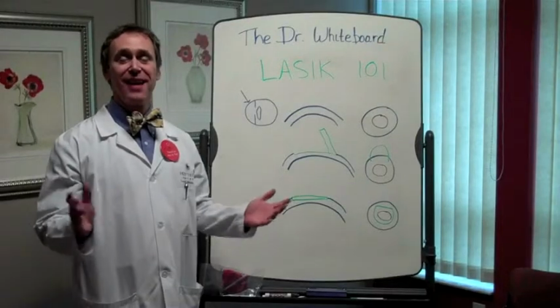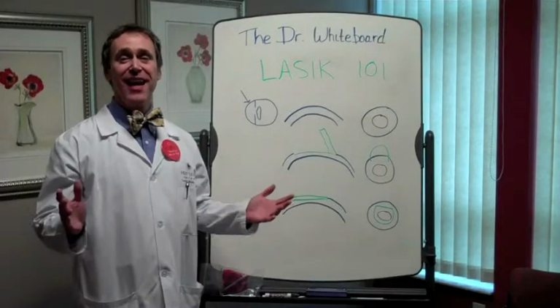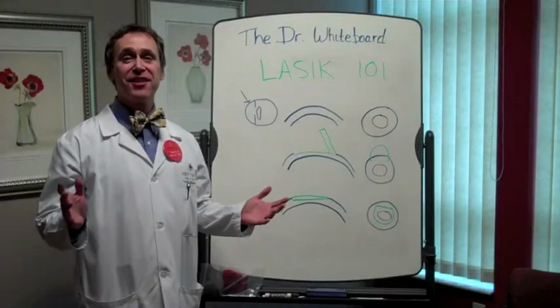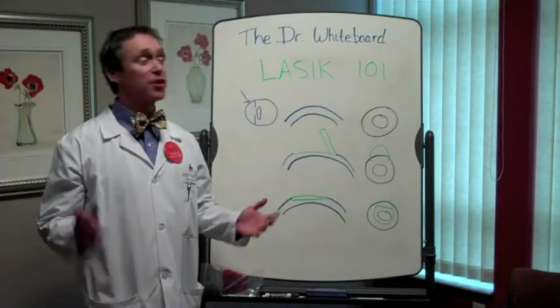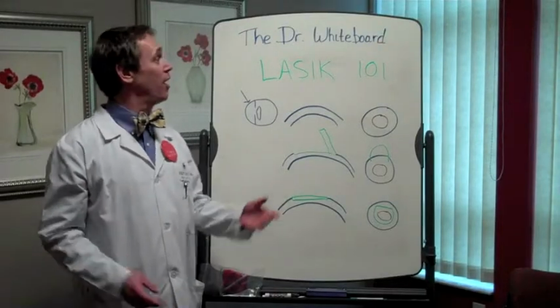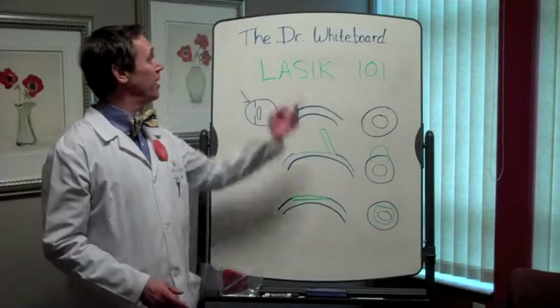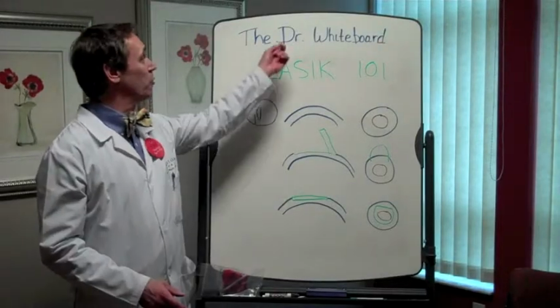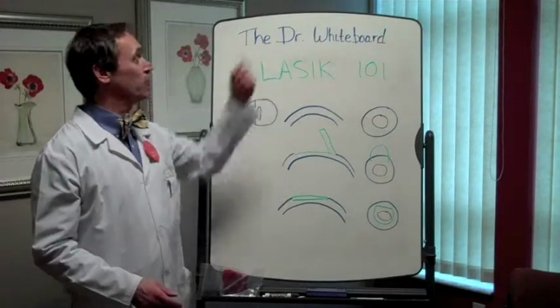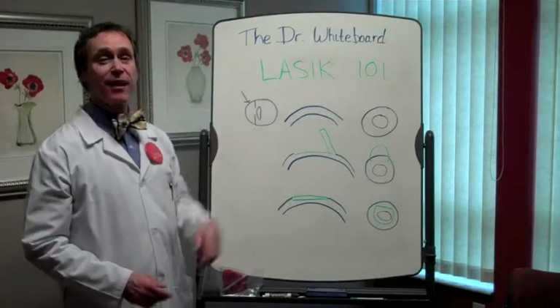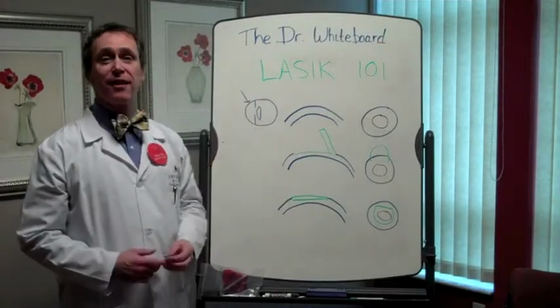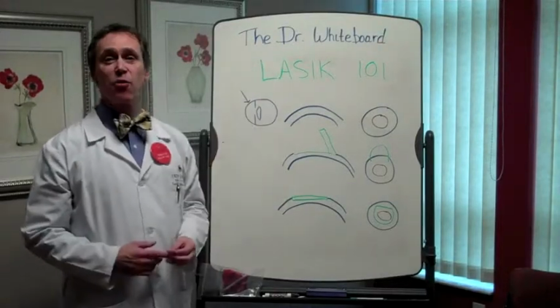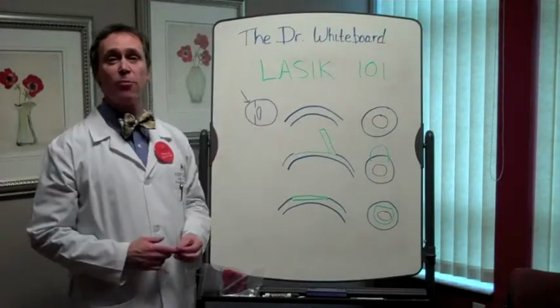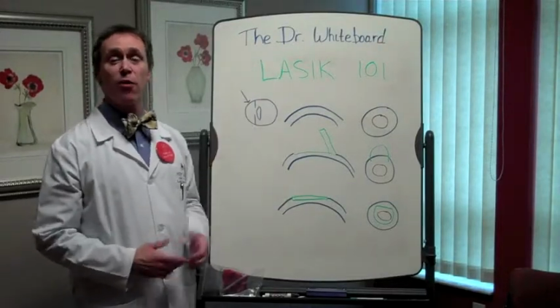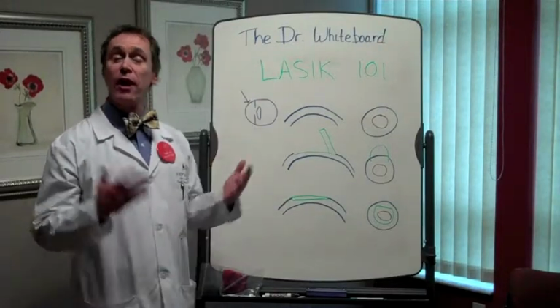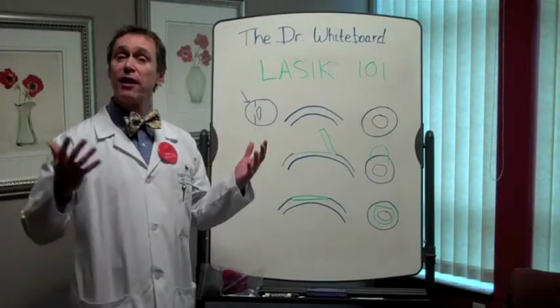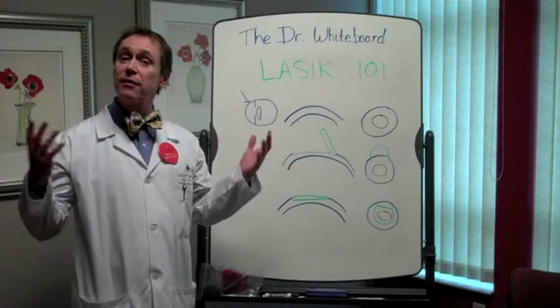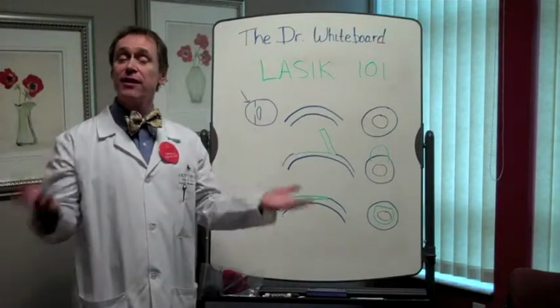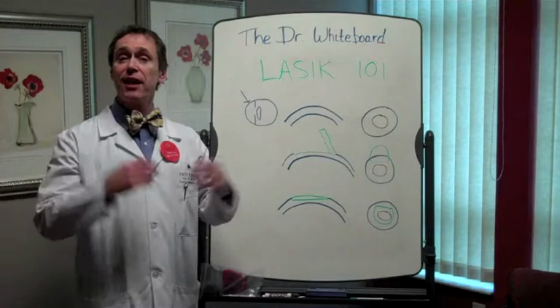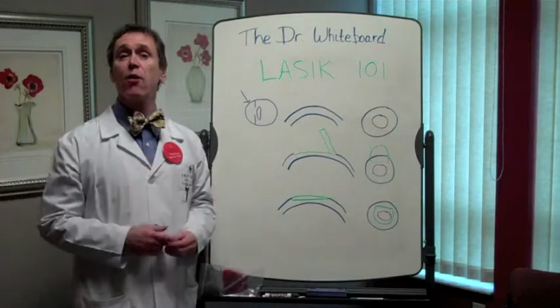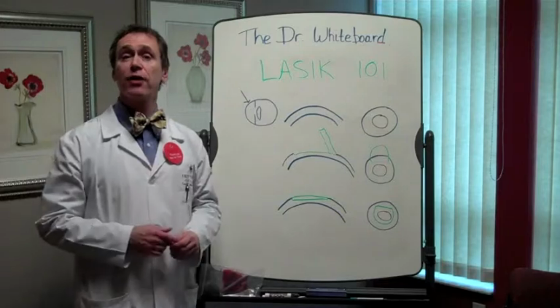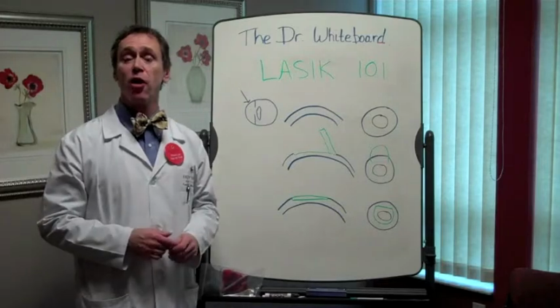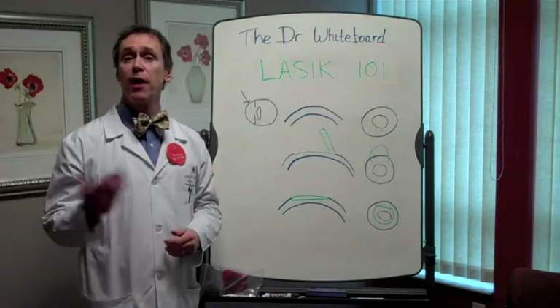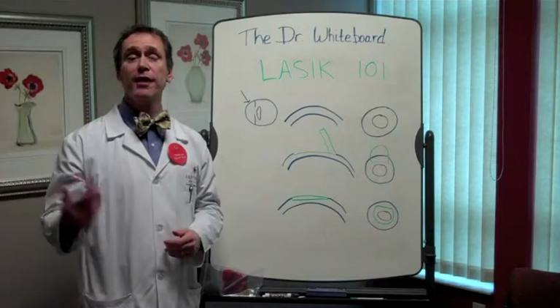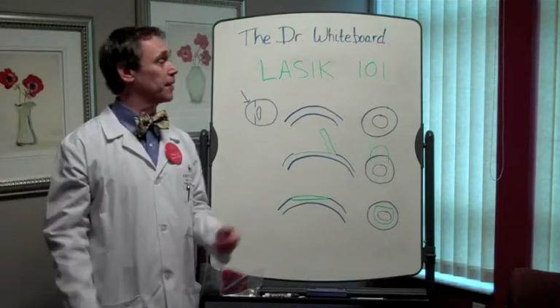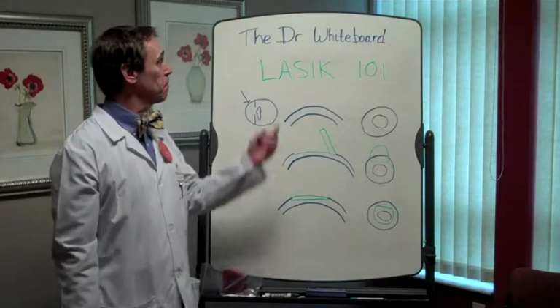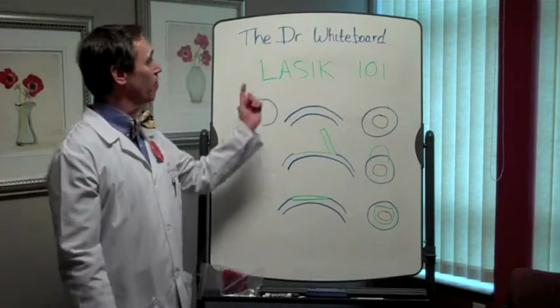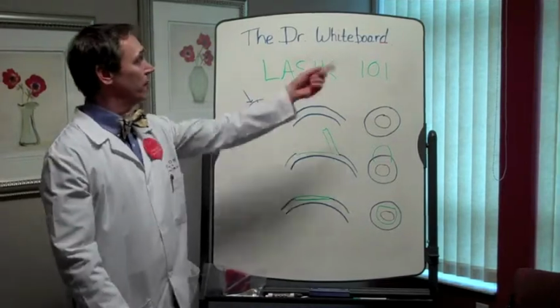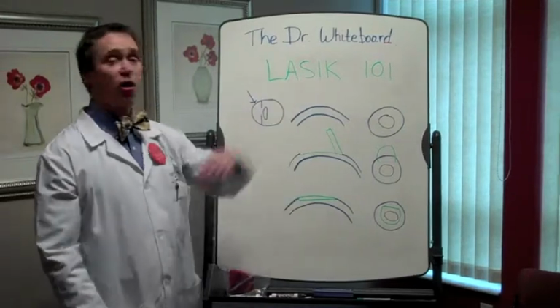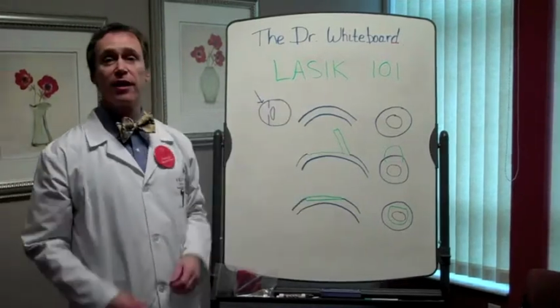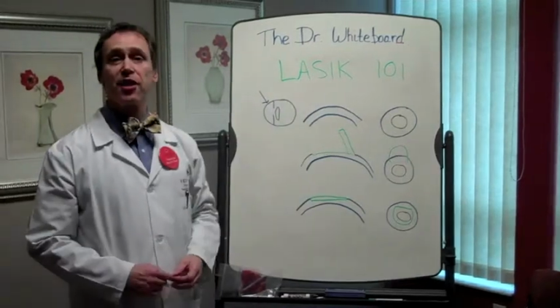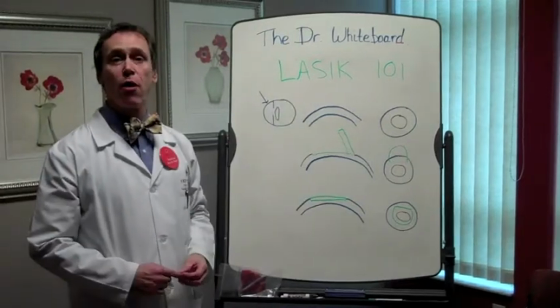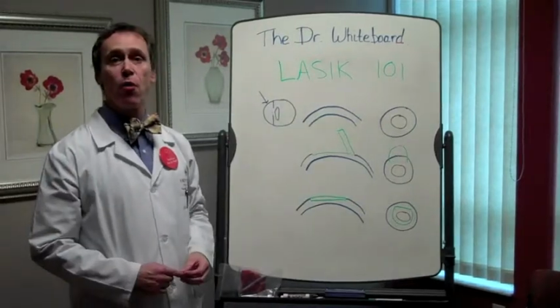Hey, it's Dr. White, and we're back at the Dr. Whiteboard. Let's get going and talk about LASIK — let's call it LASIK 101.